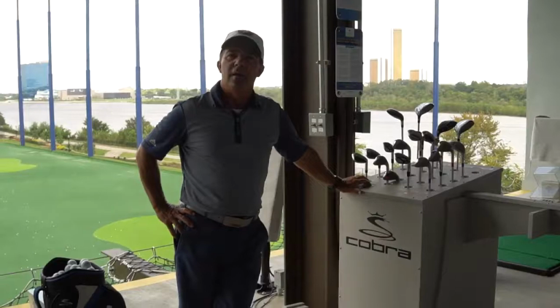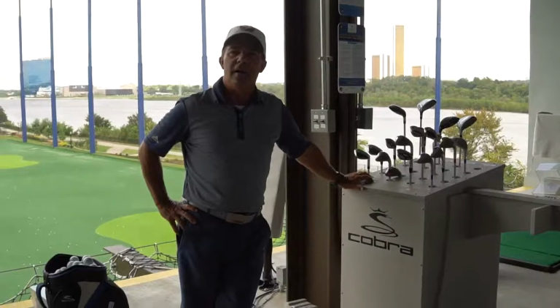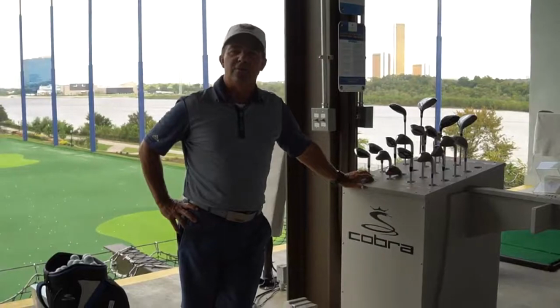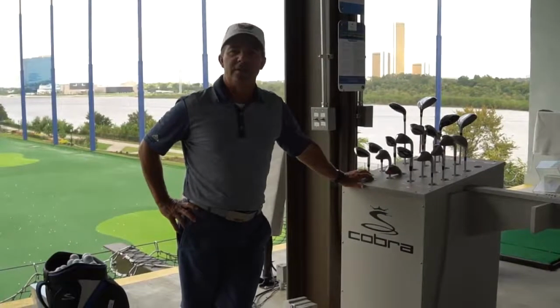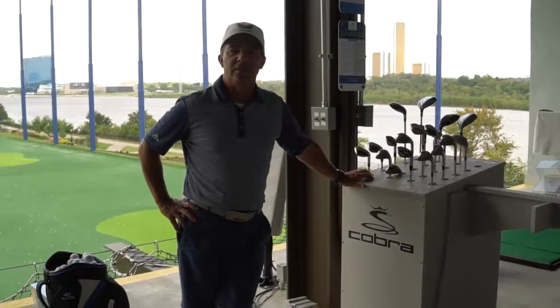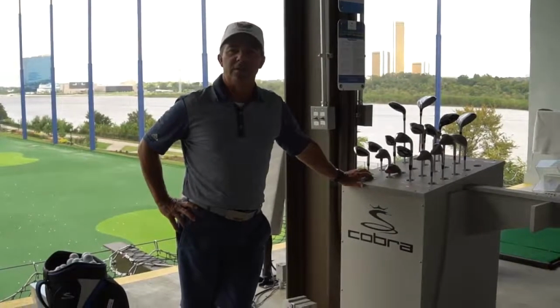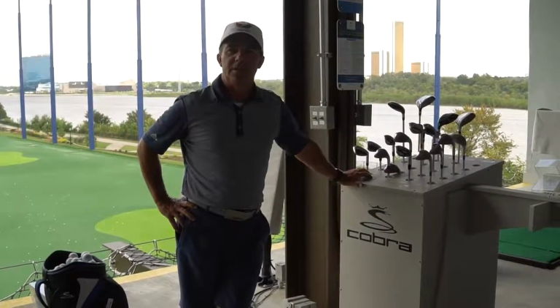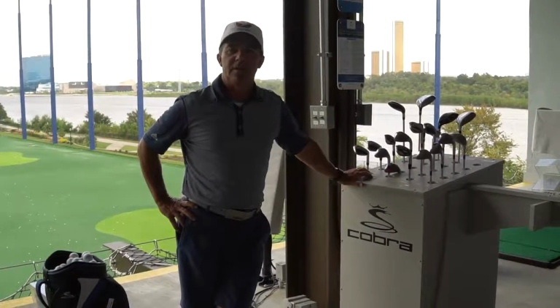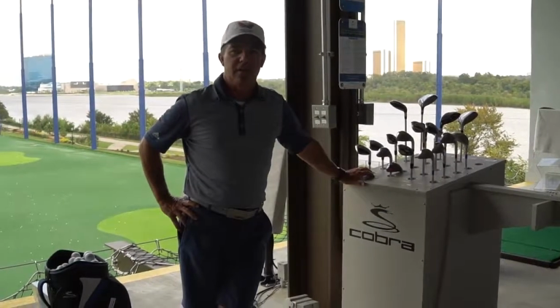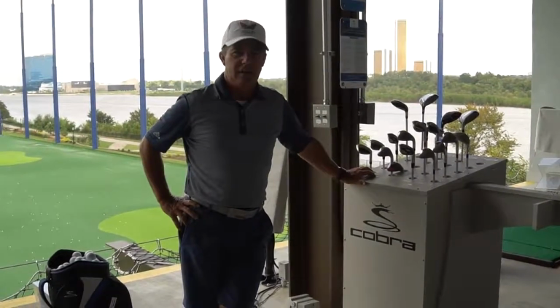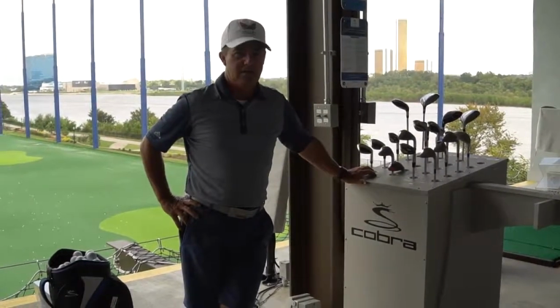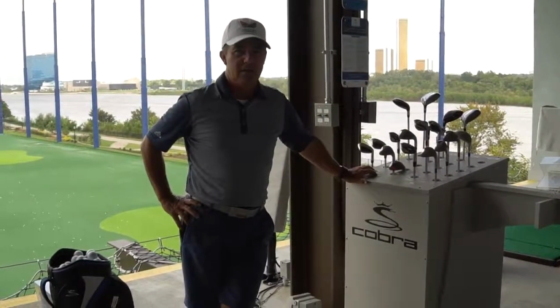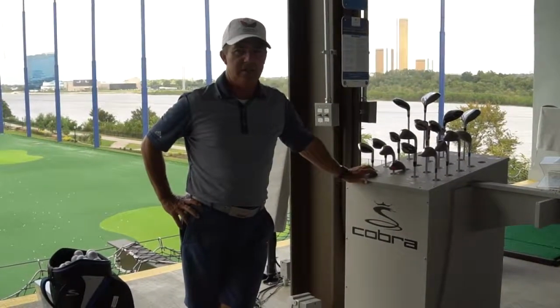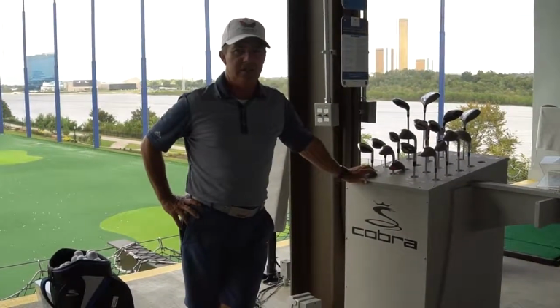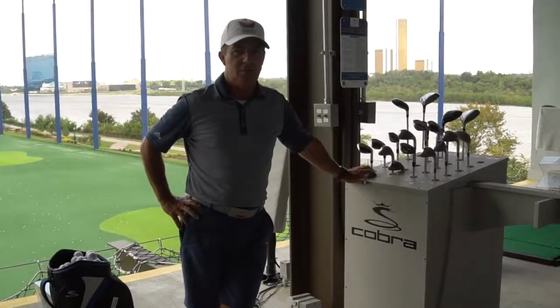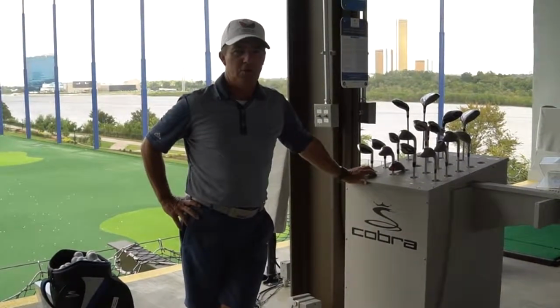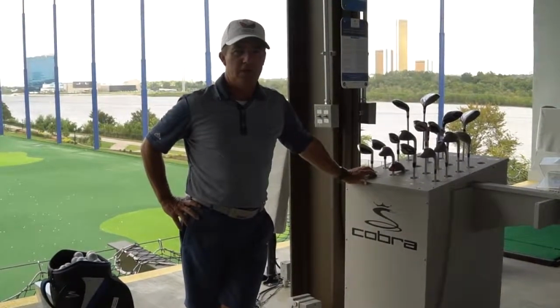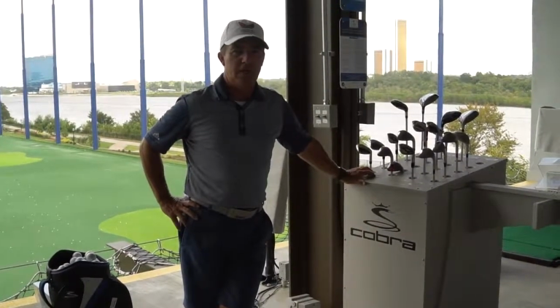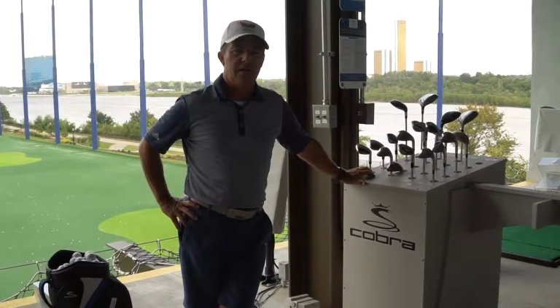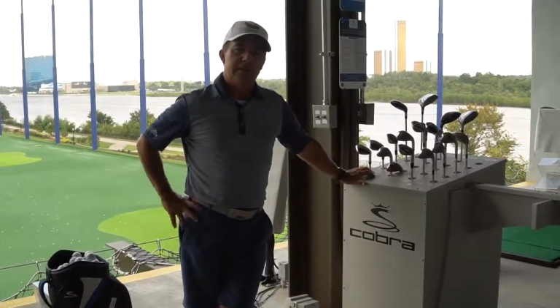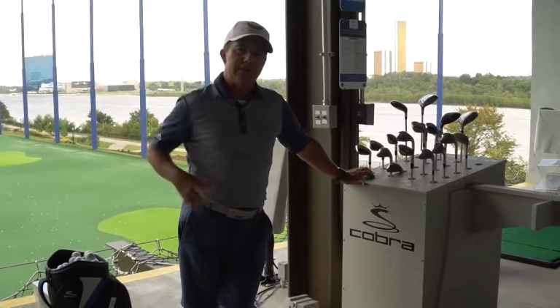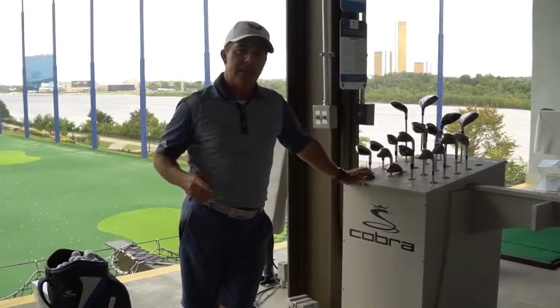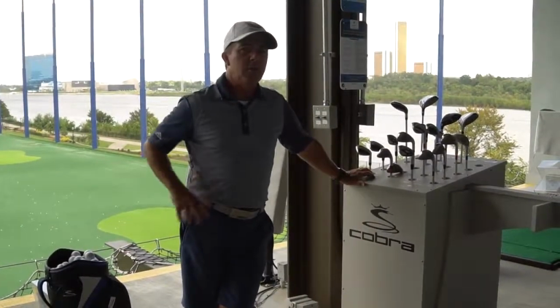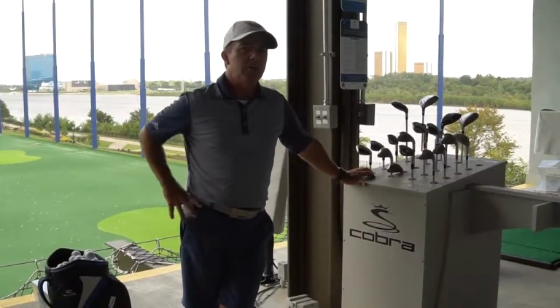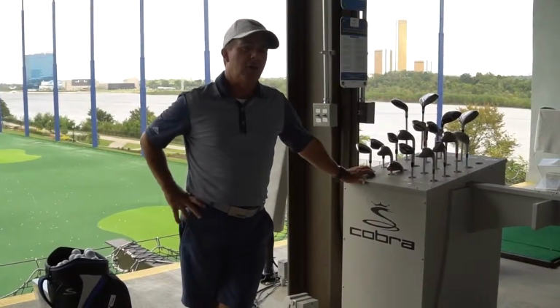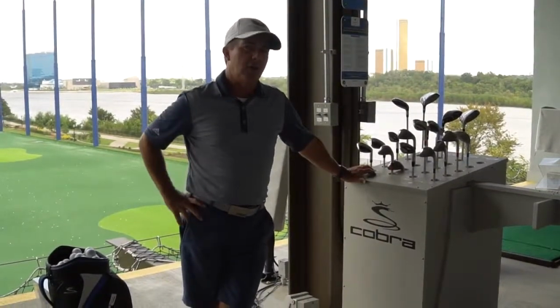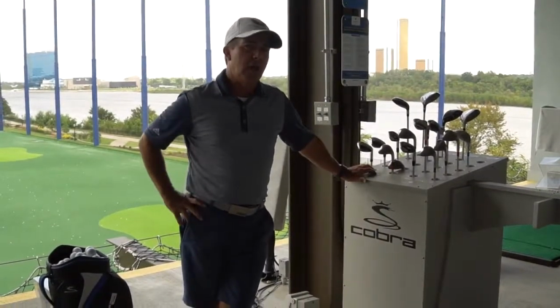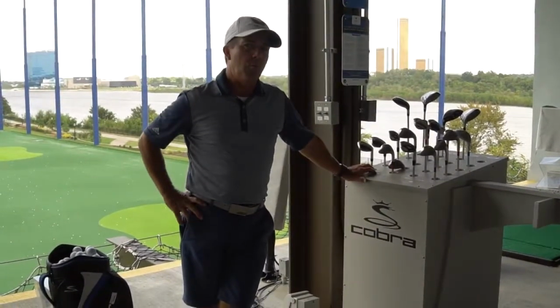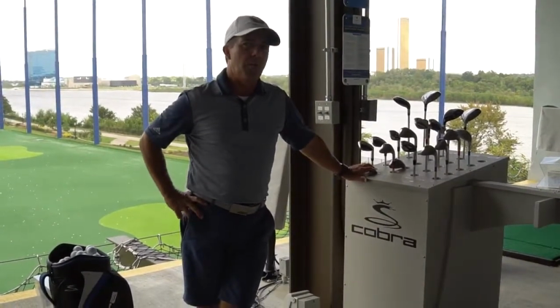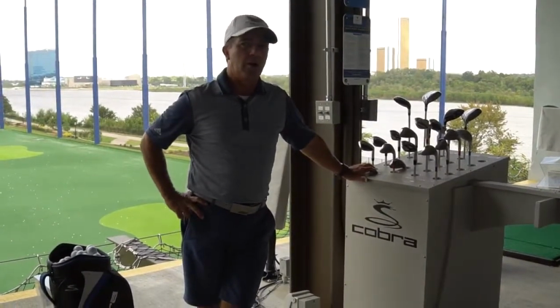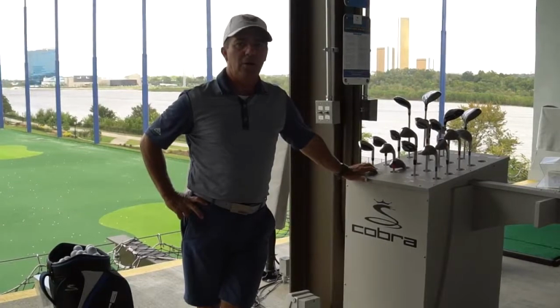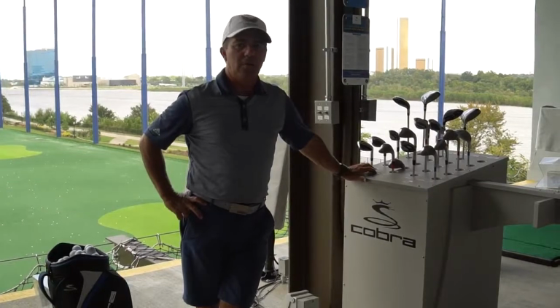Hi, Tracy Phillips here. It's Flying Tee Tip Tuesday. Today I'm going to talk a lot more about clubs.